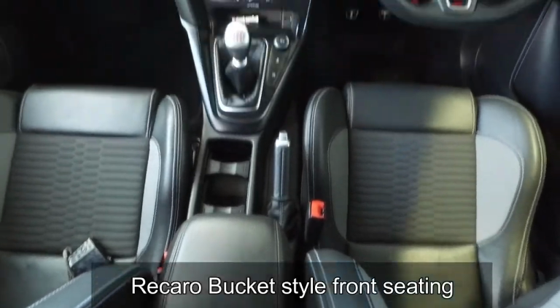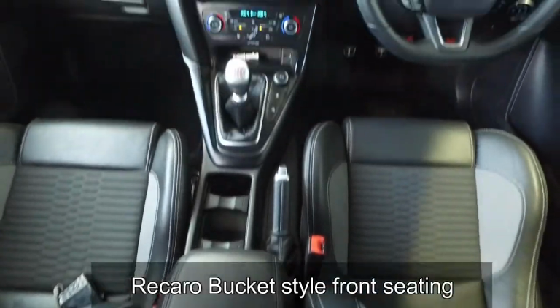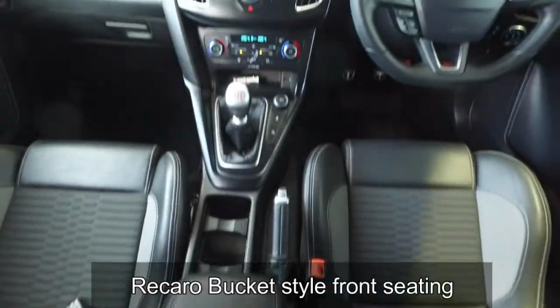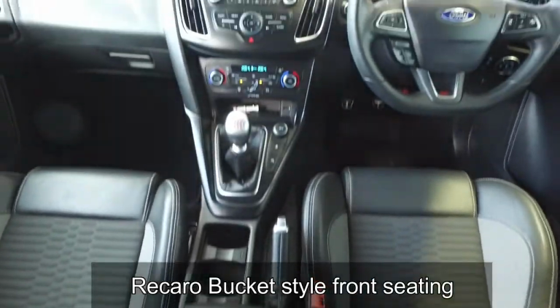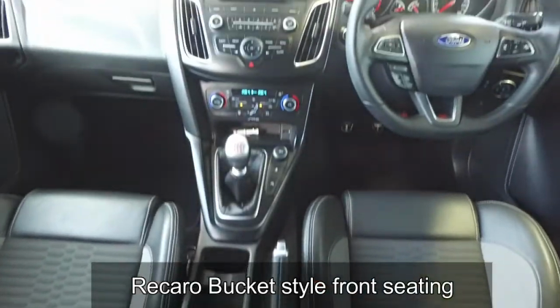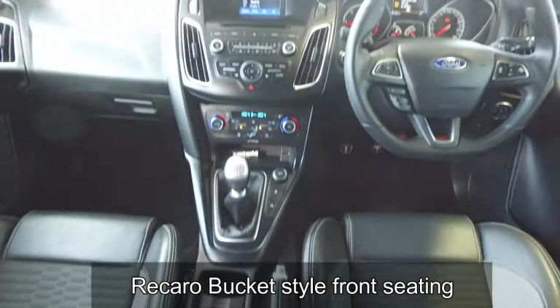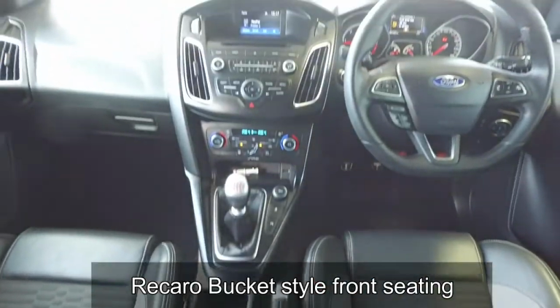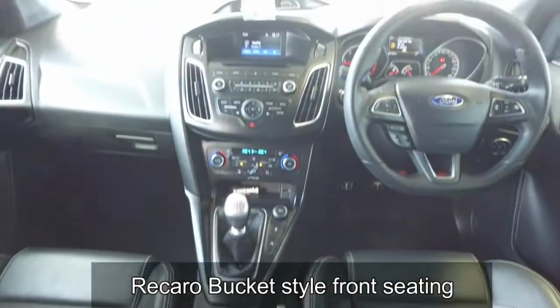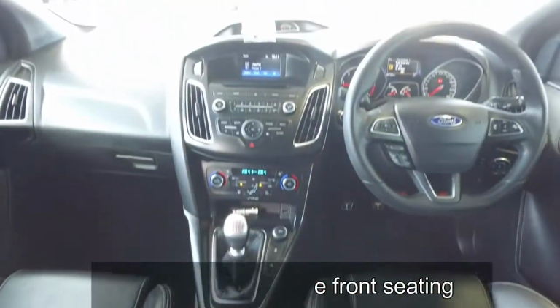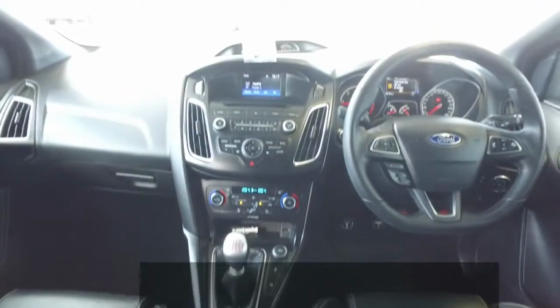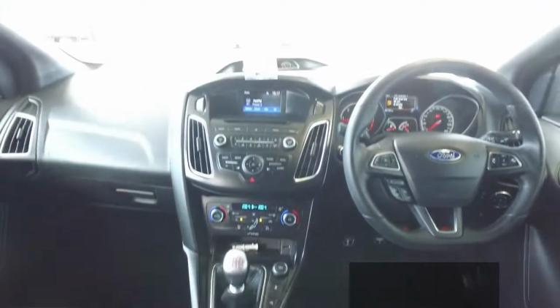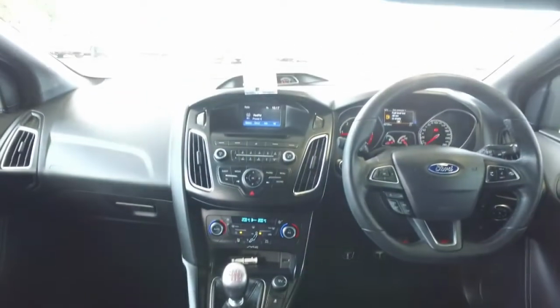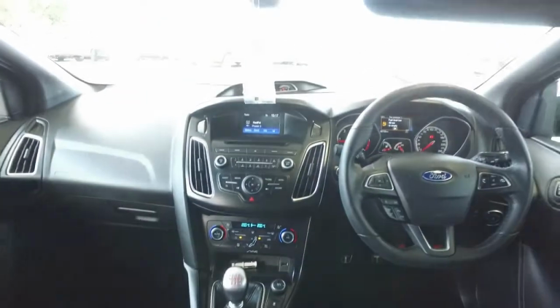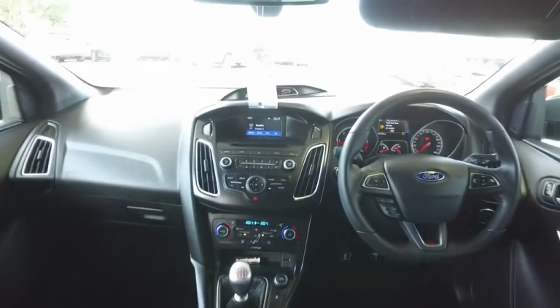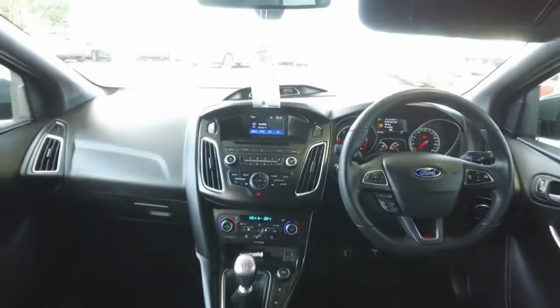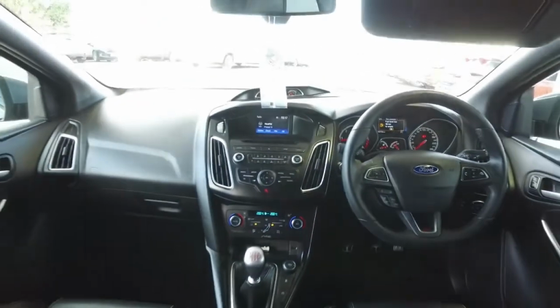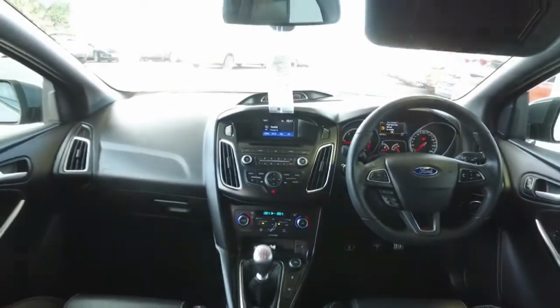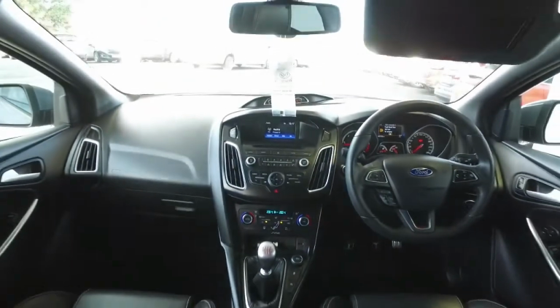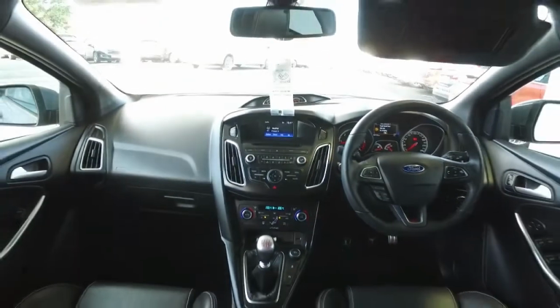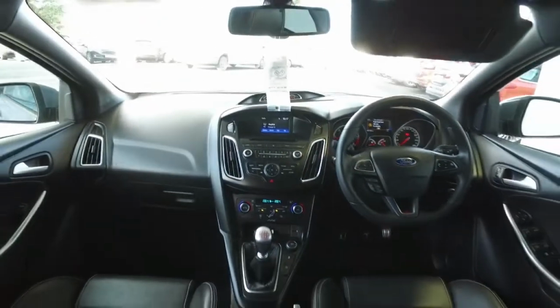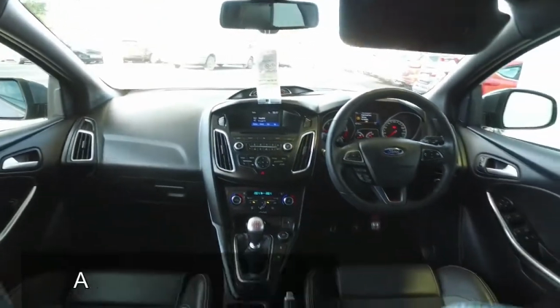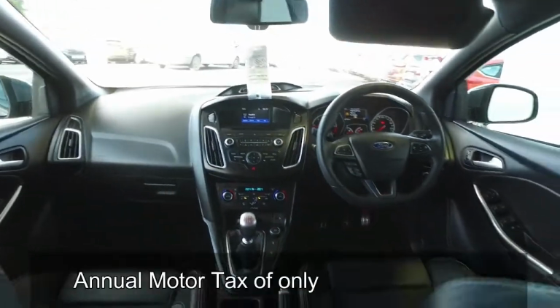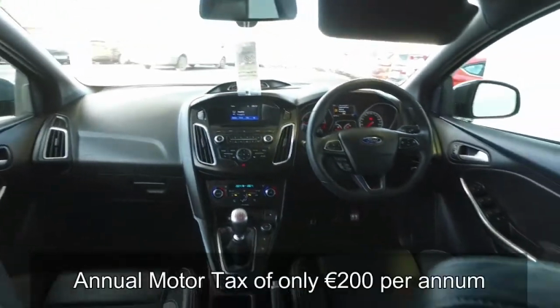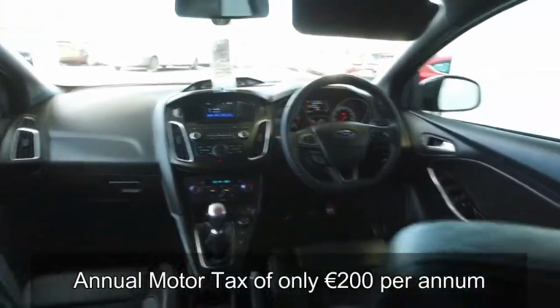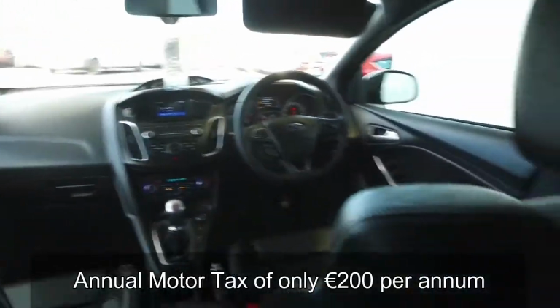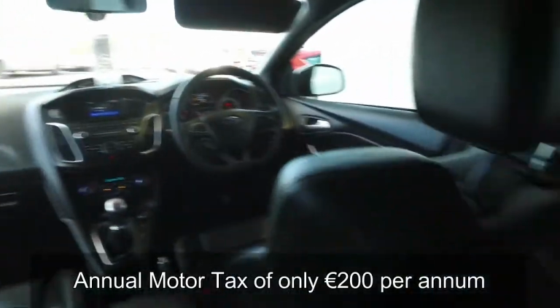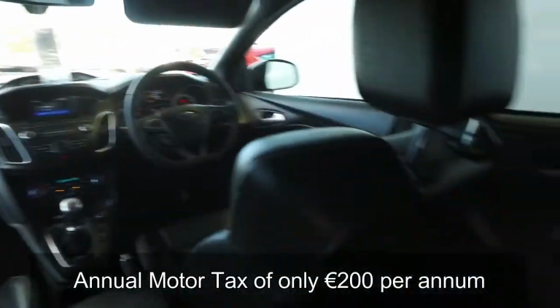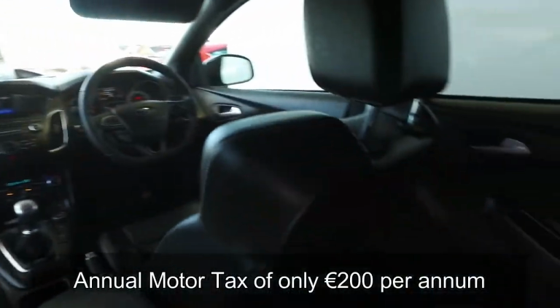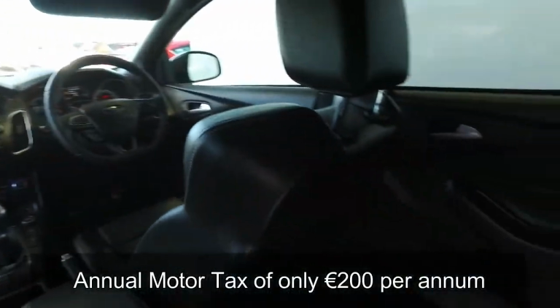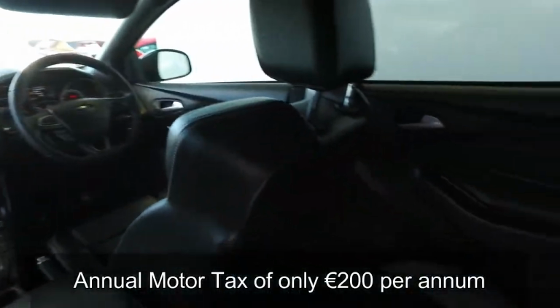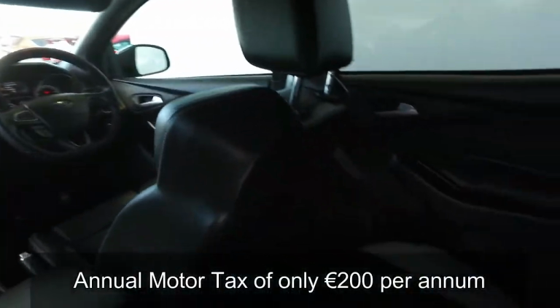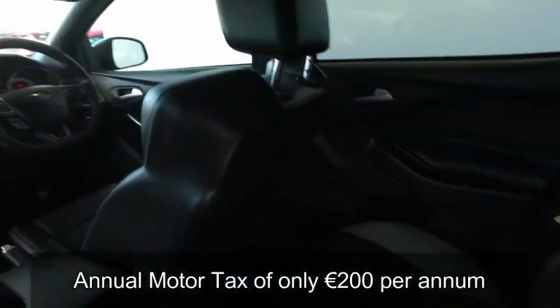For all the power of its 180ps engine, the annual road tax is still only €200.